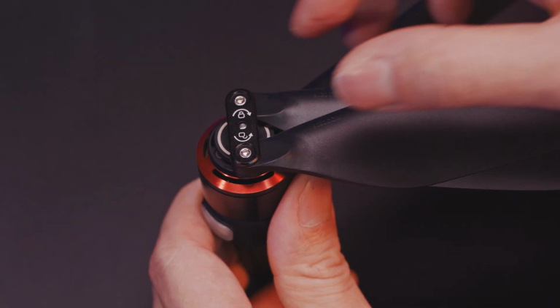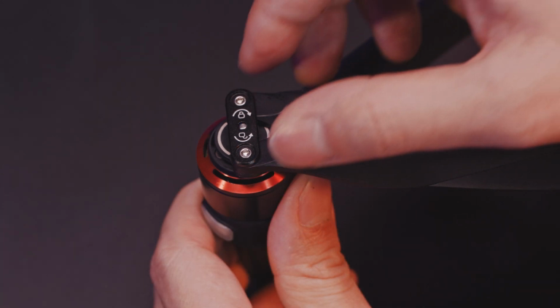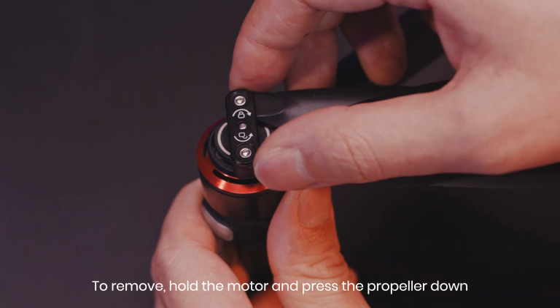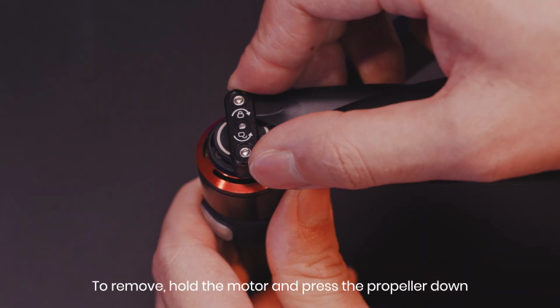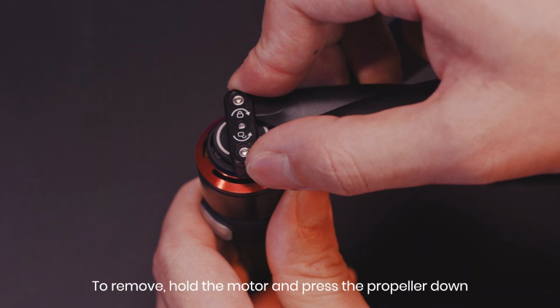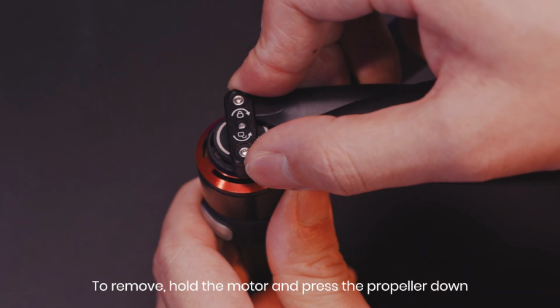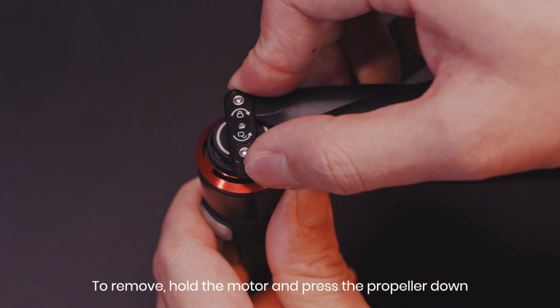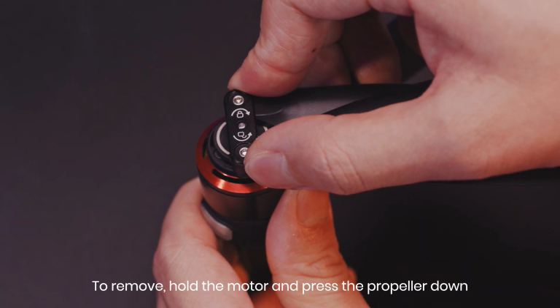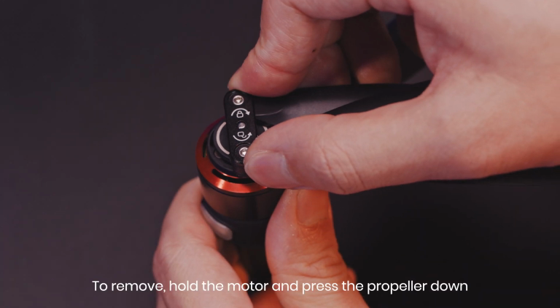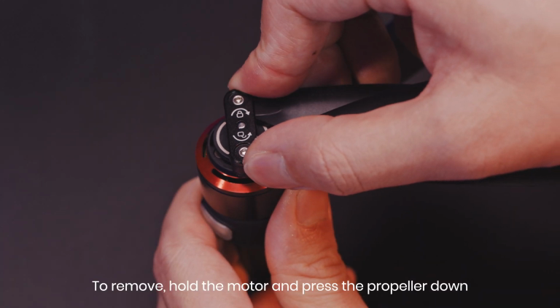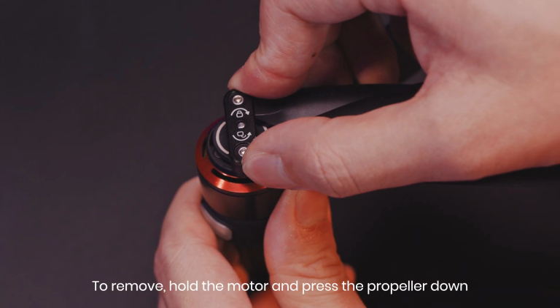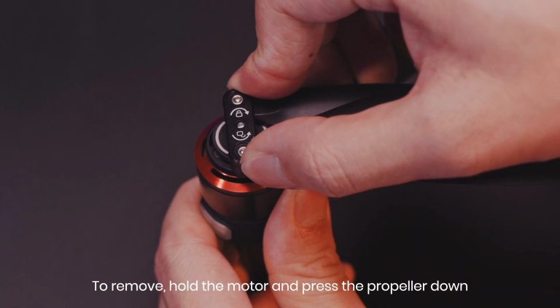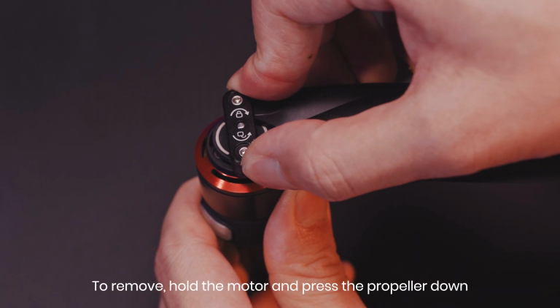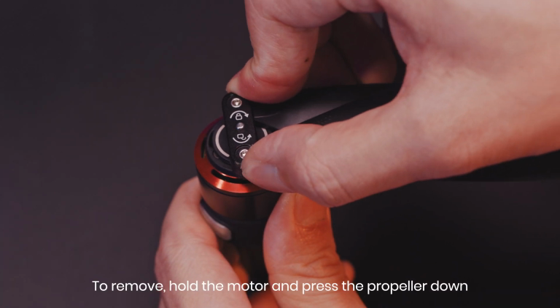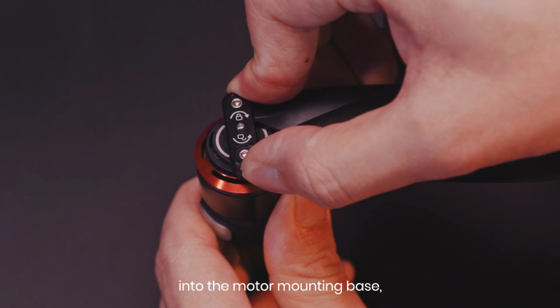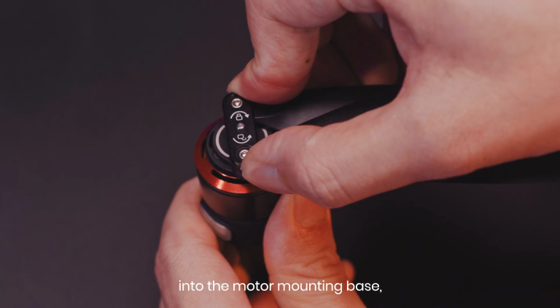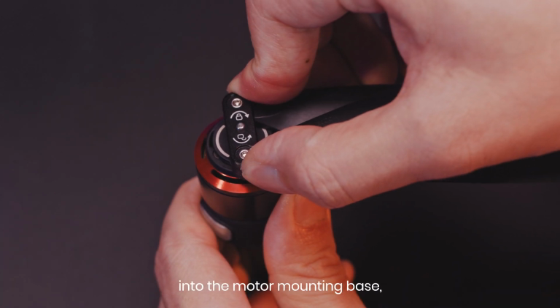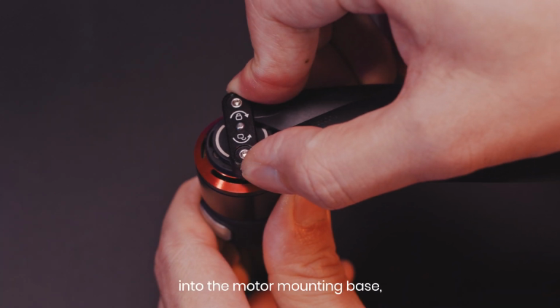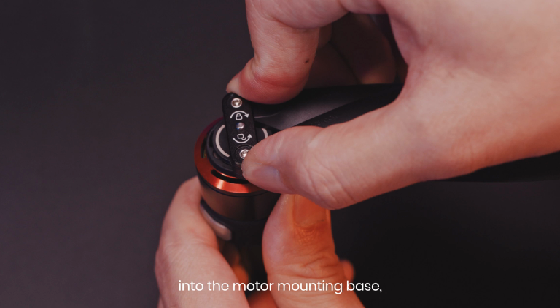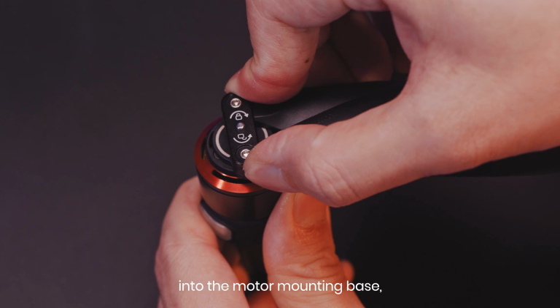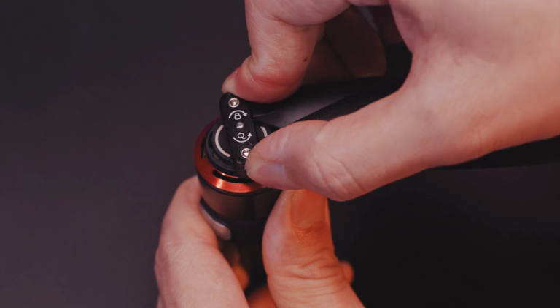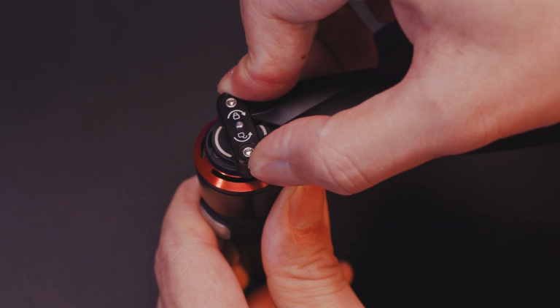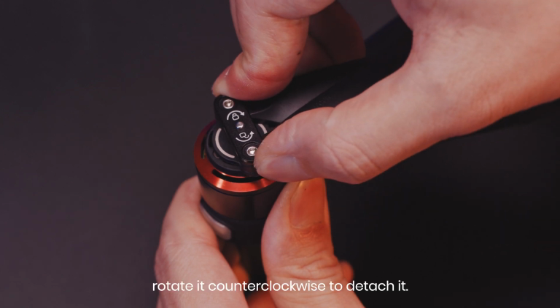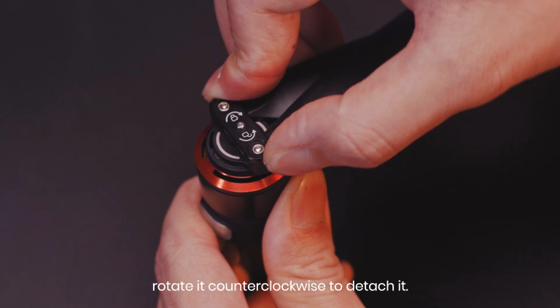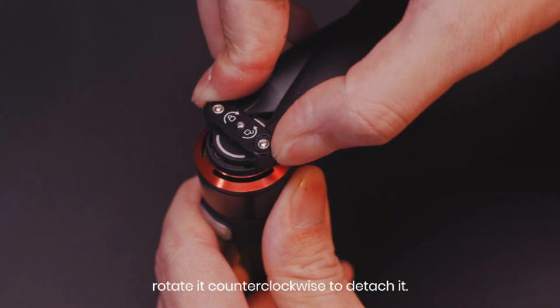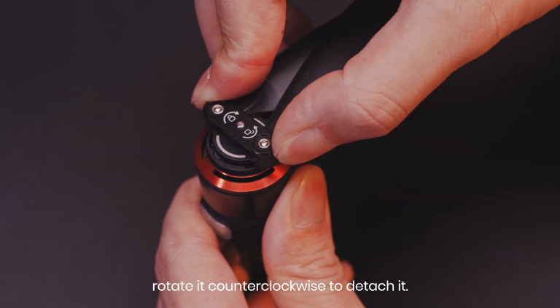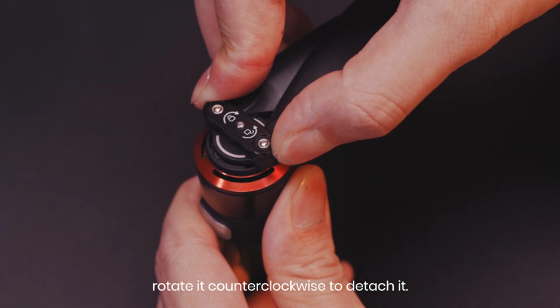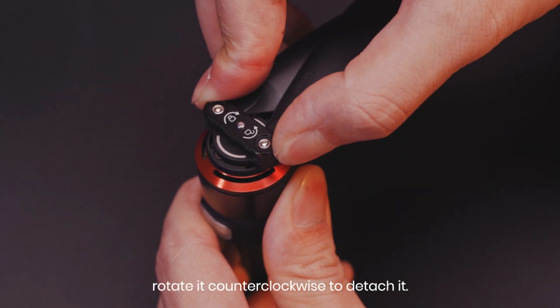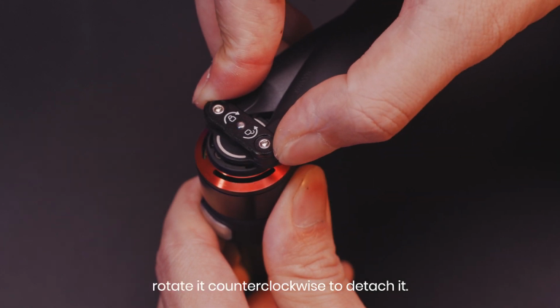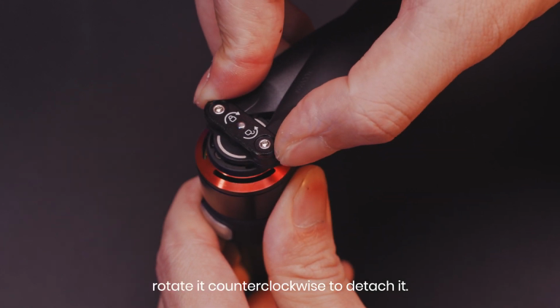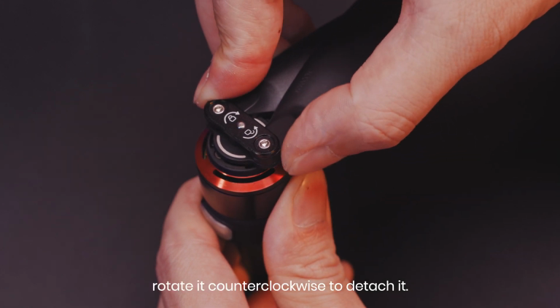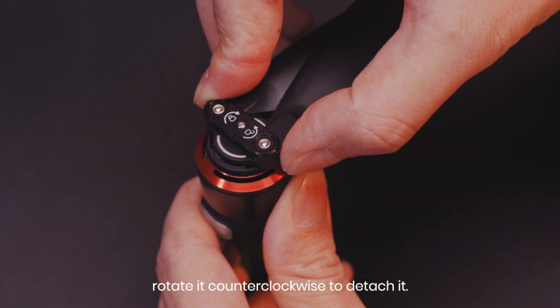To remove, hold the motor and press the propeller down into the motor mounting base. Rotate it counterclockwise to detach it.